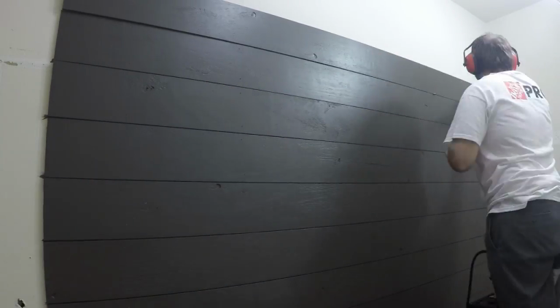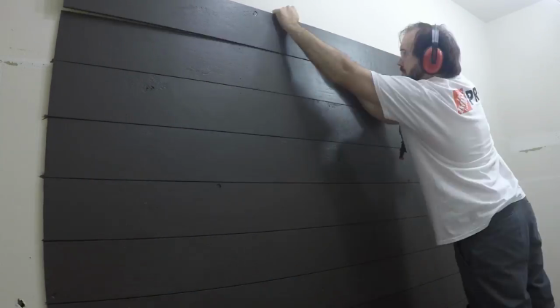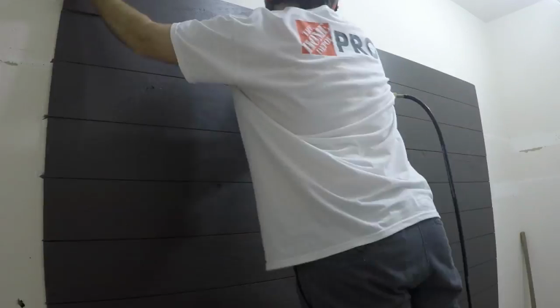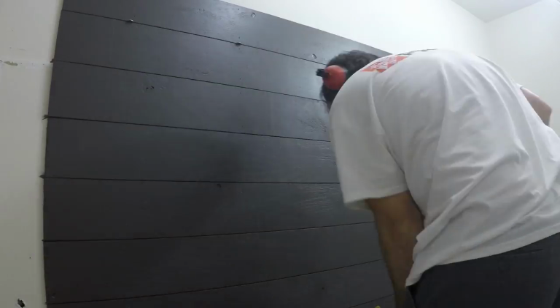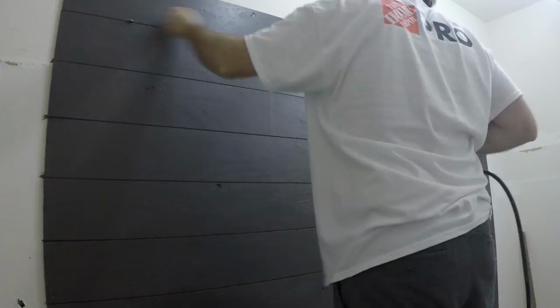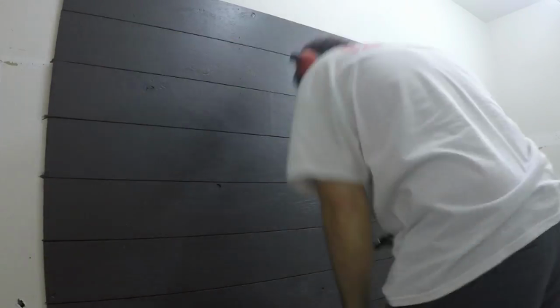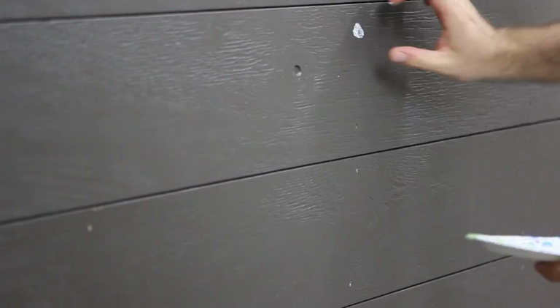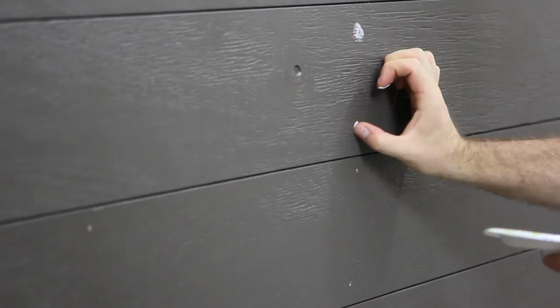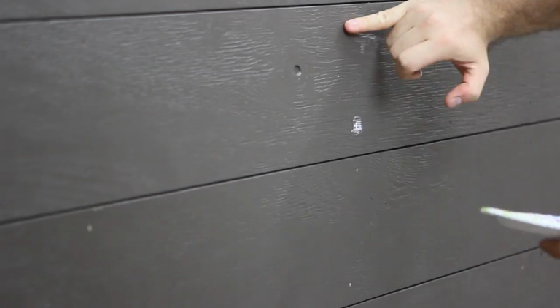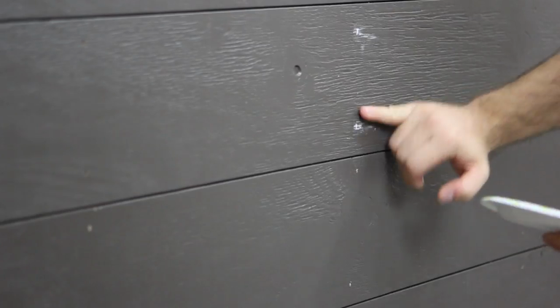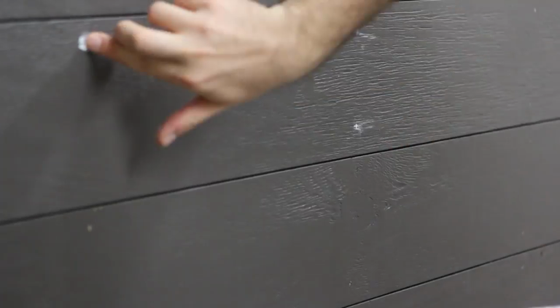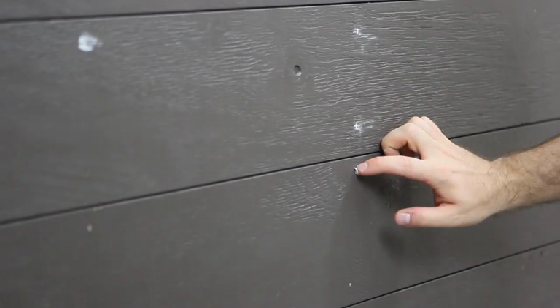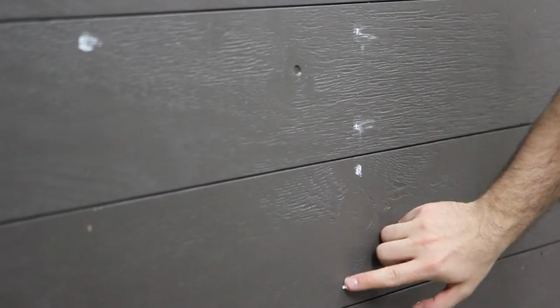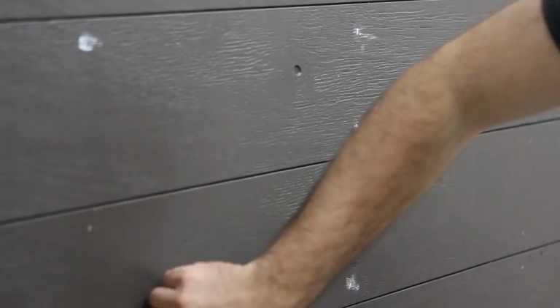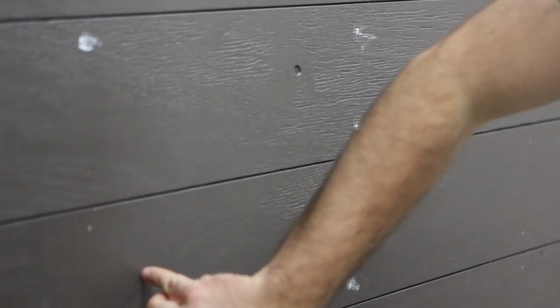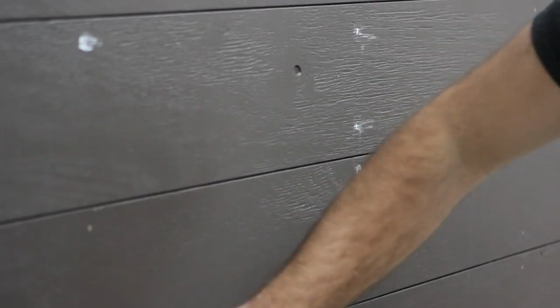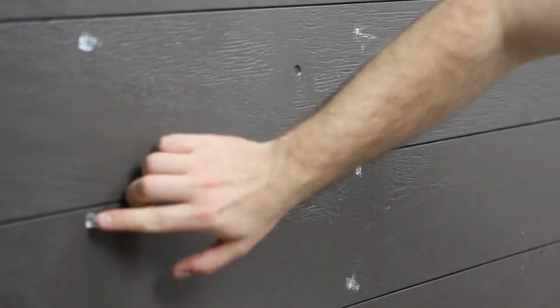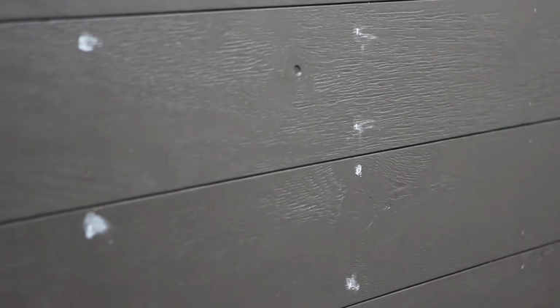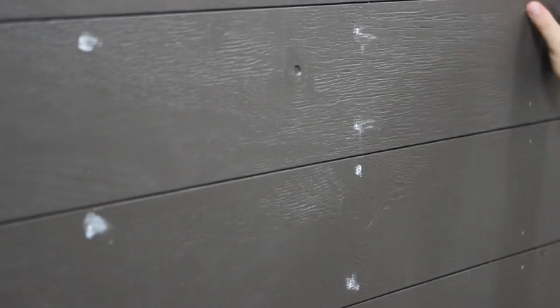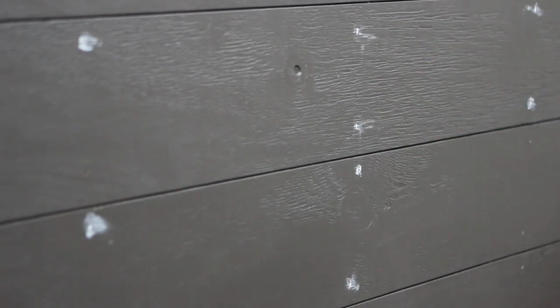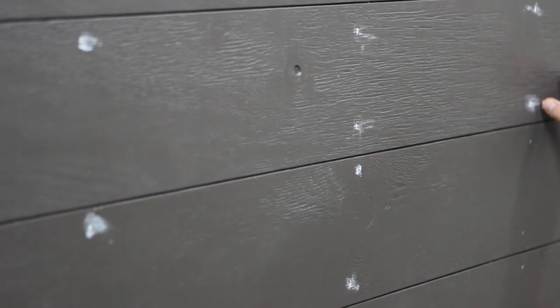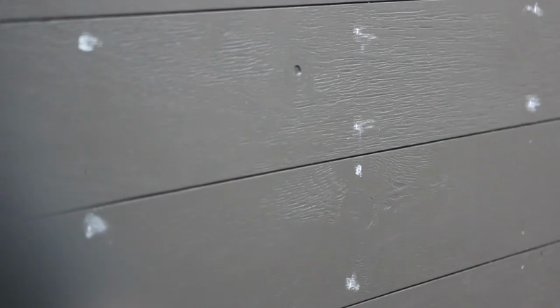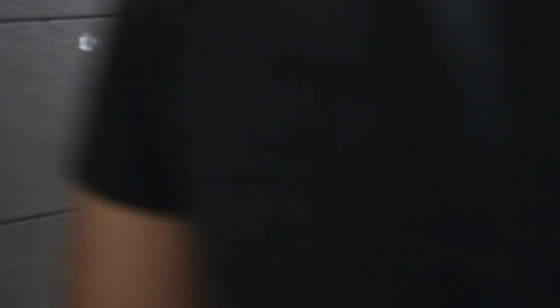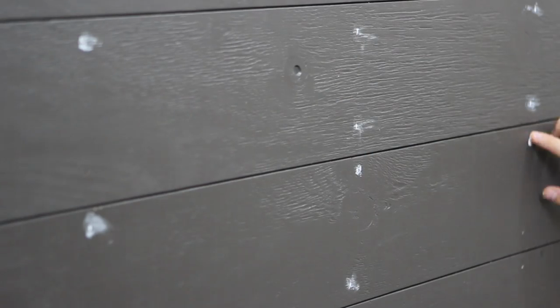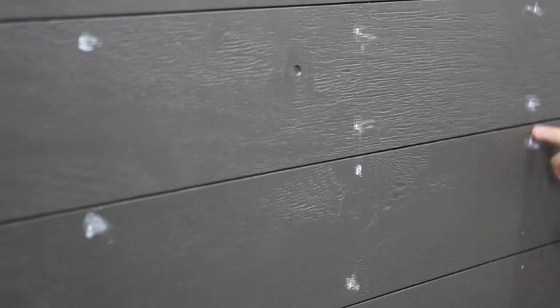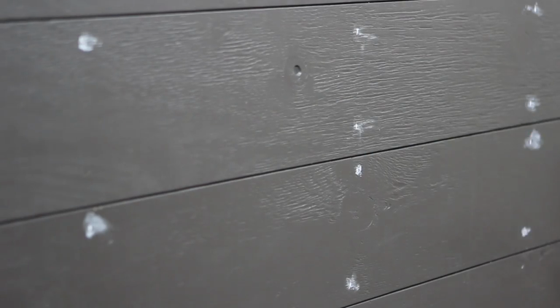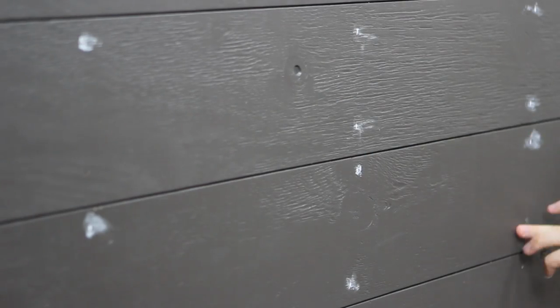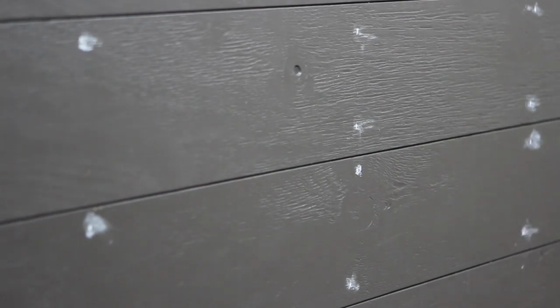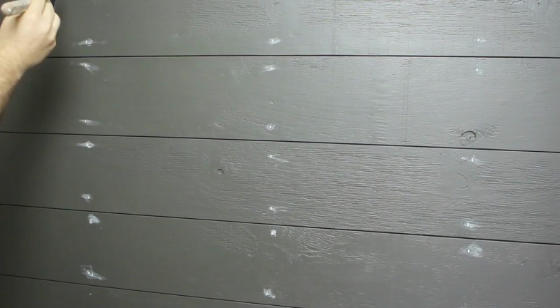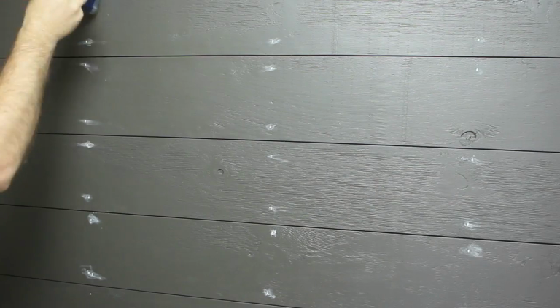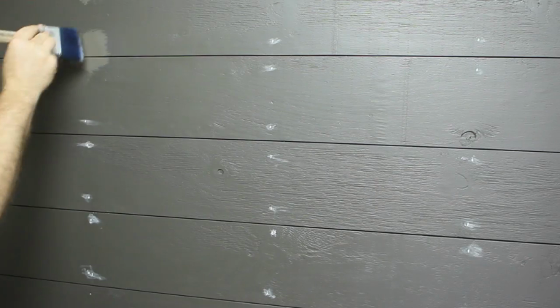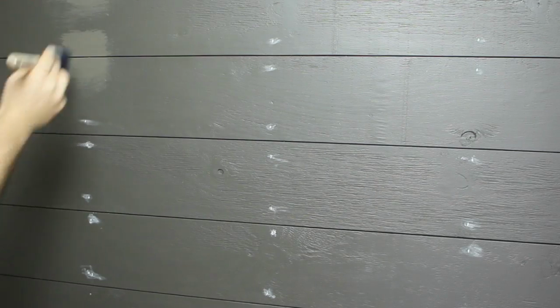To patch the nail holes, we used a paintable caulk, and once dry, came back and painted it to match the shiplap.